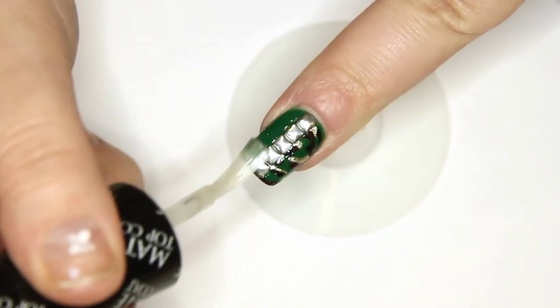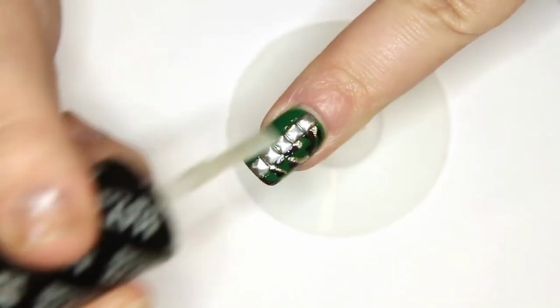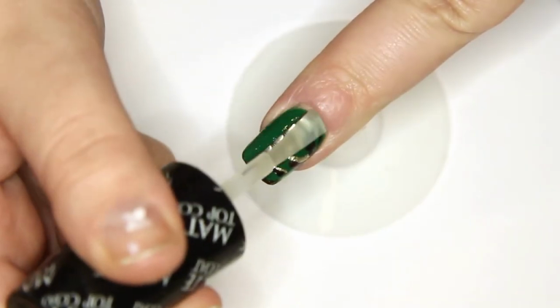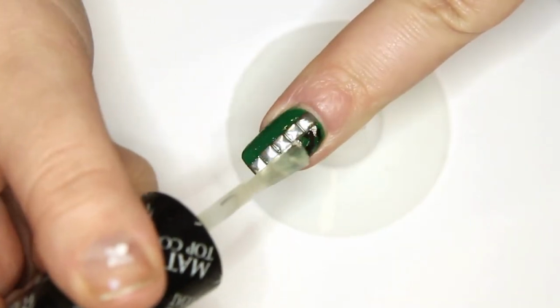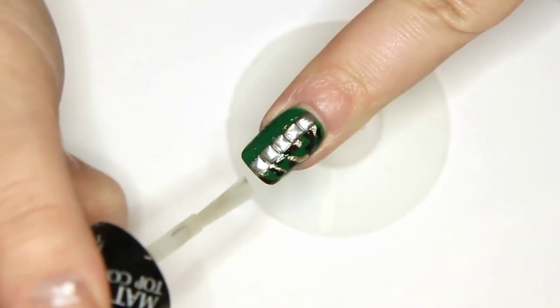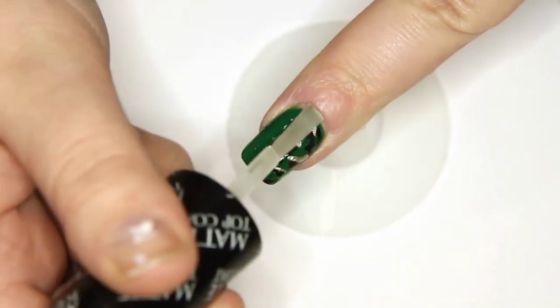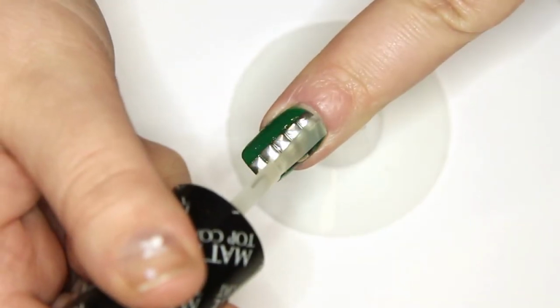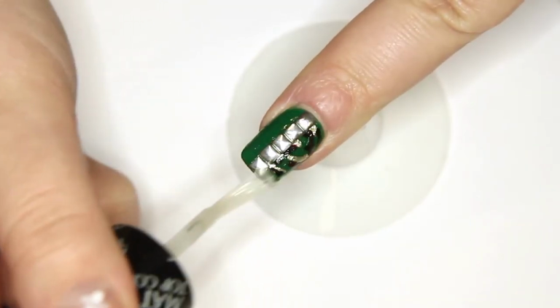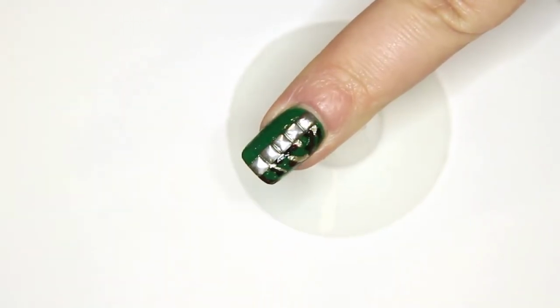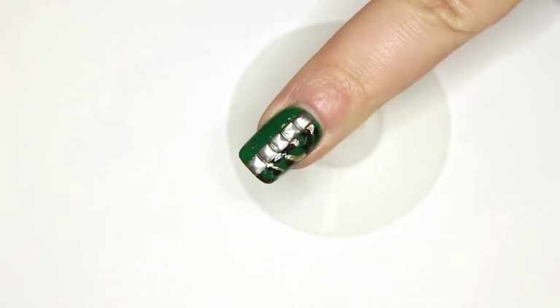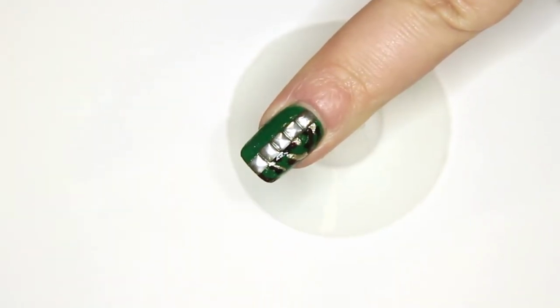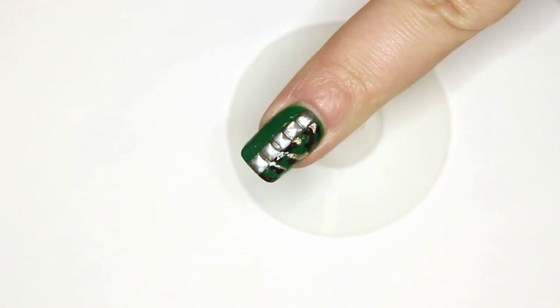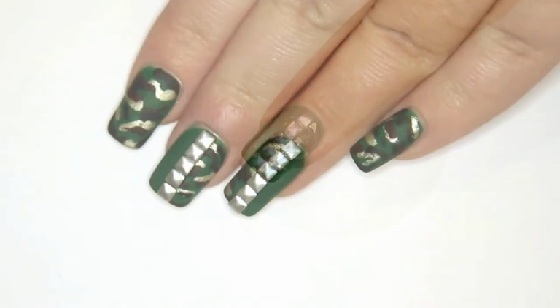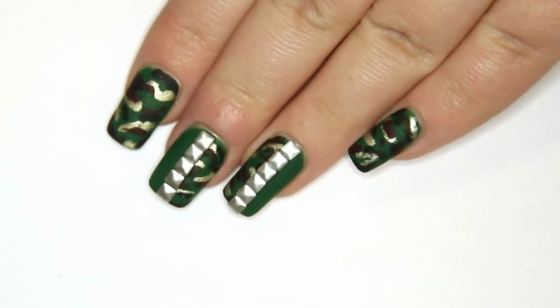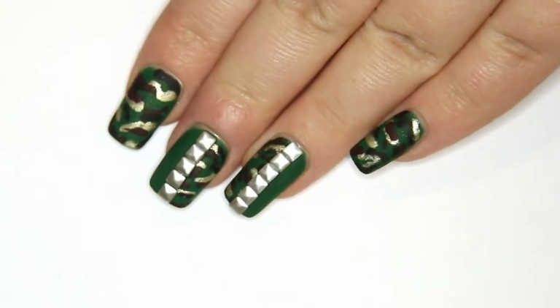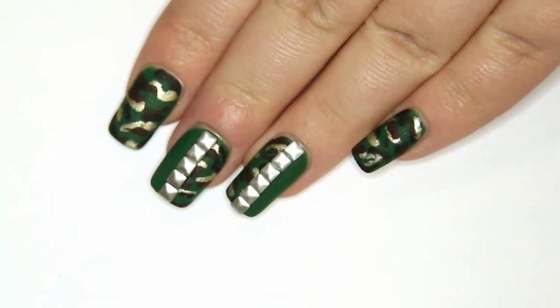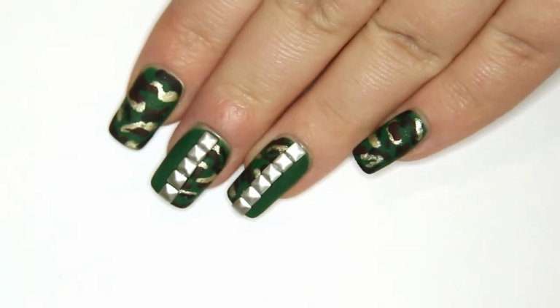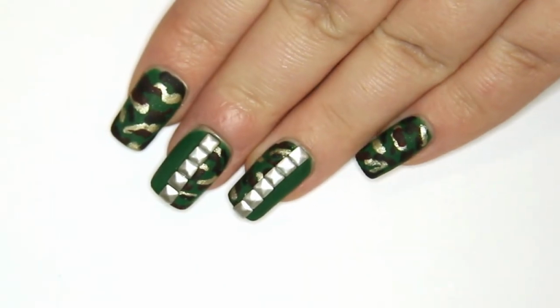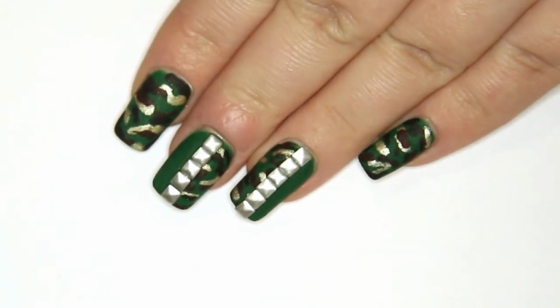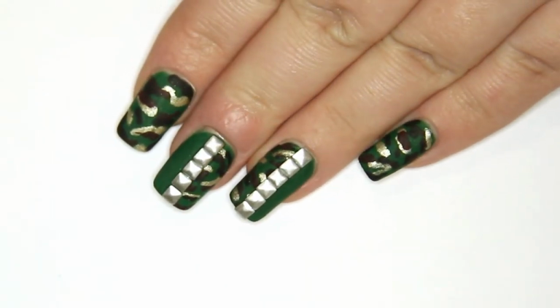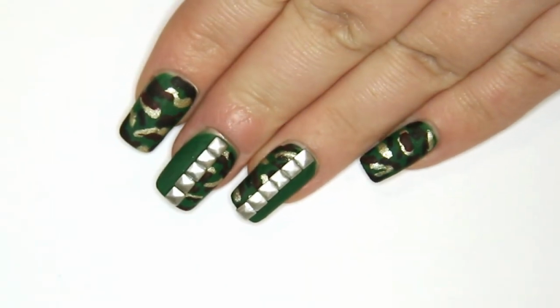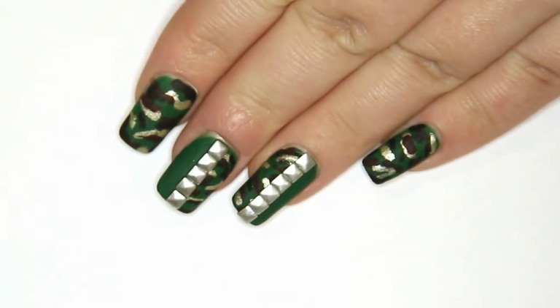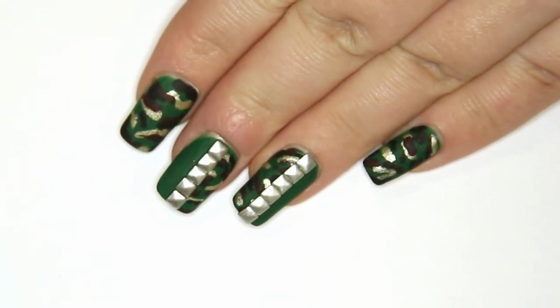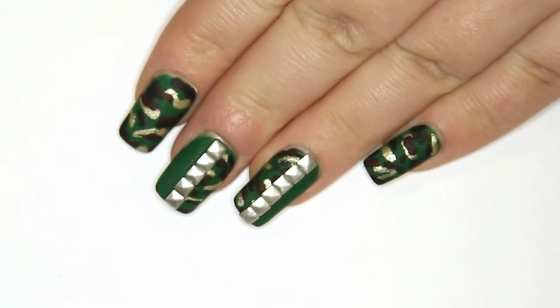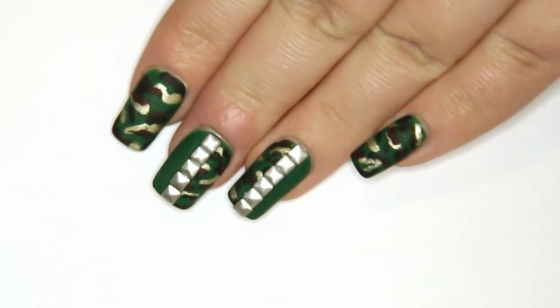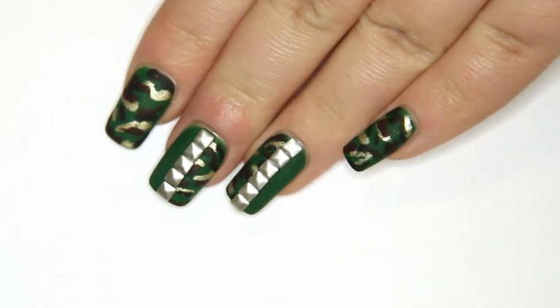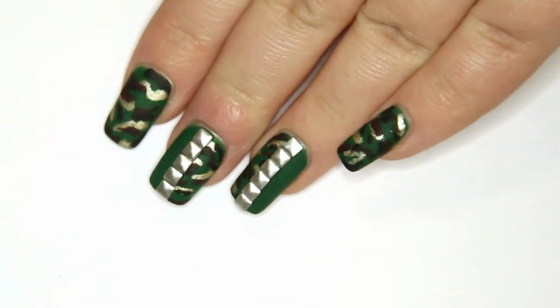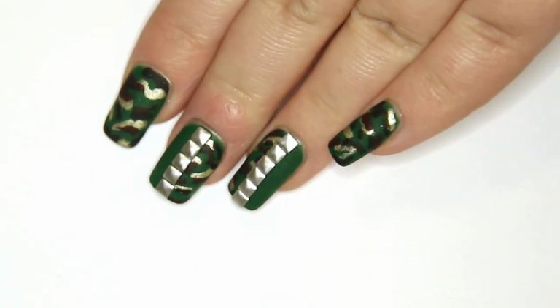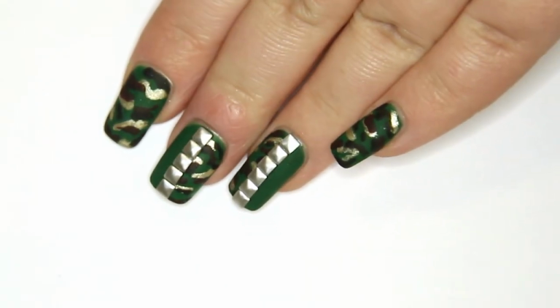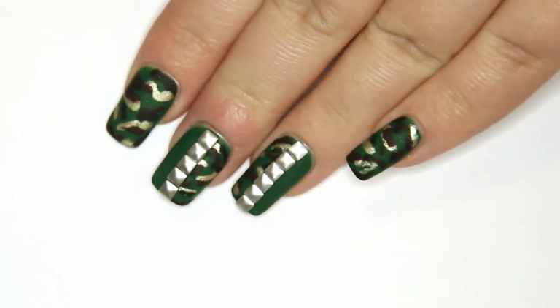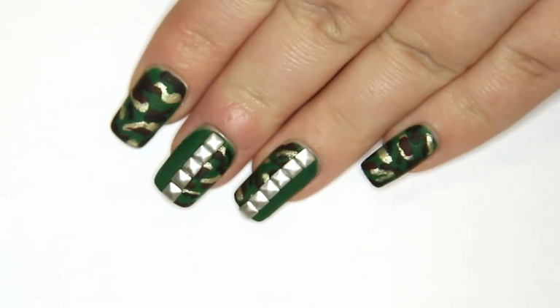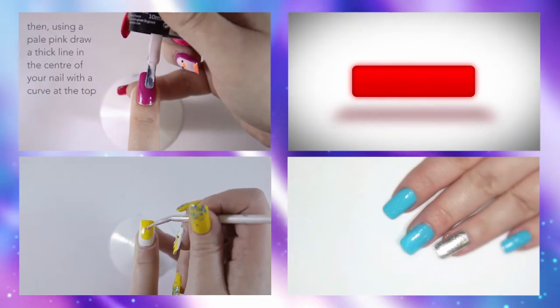Once you're done, add a matte top coat to complete your design. And you're finished! I hope you enjoyed this tutorial. Like and subscribe for more.